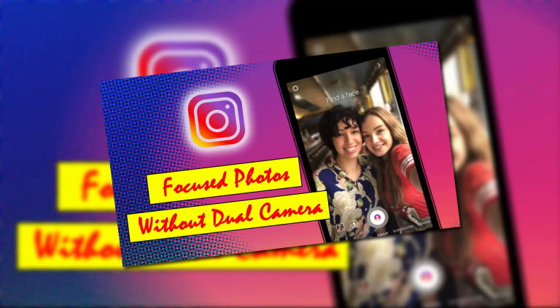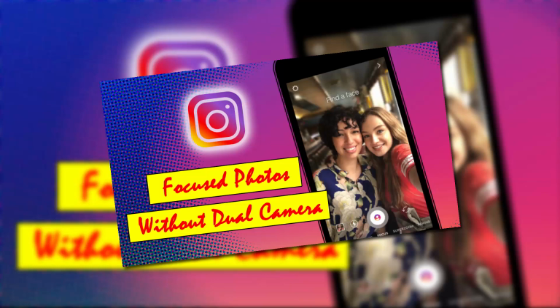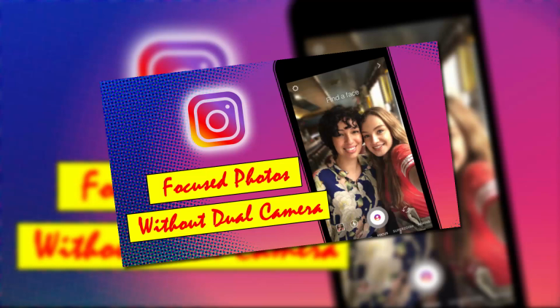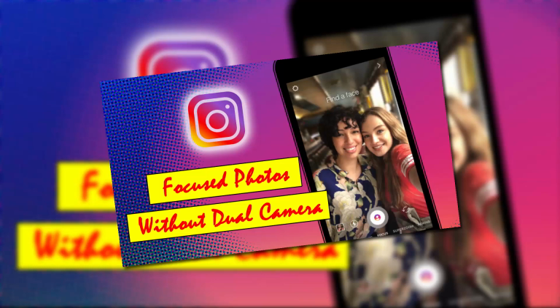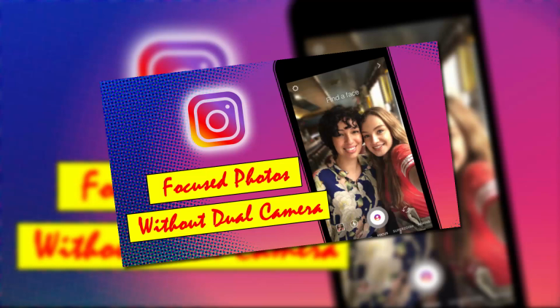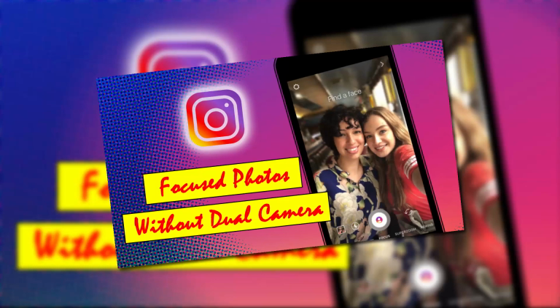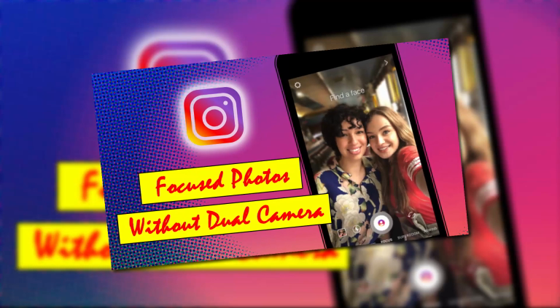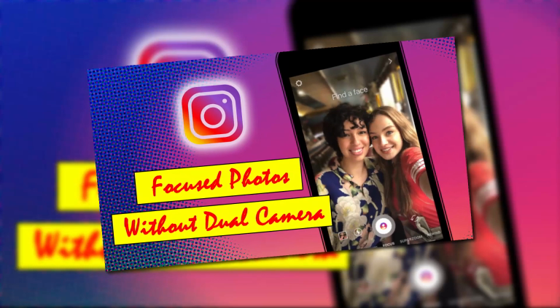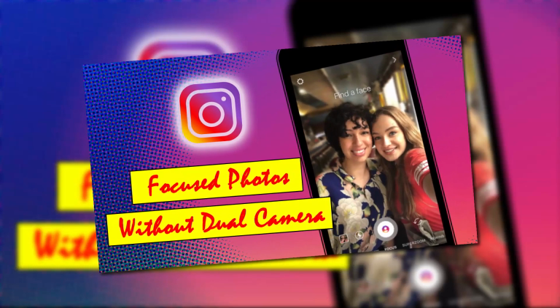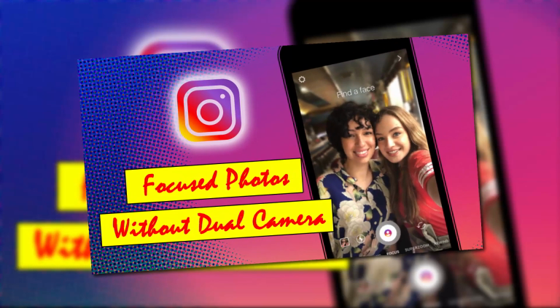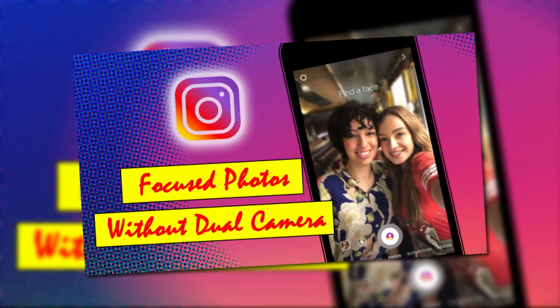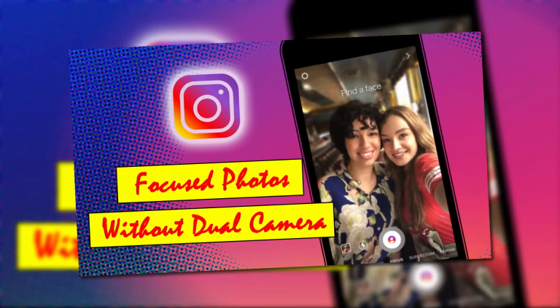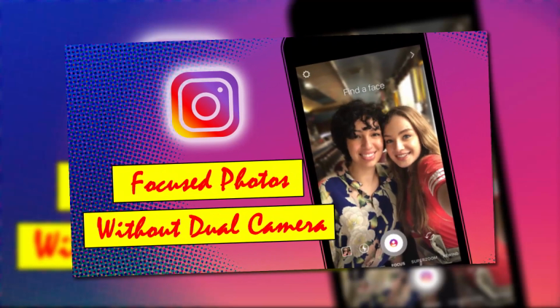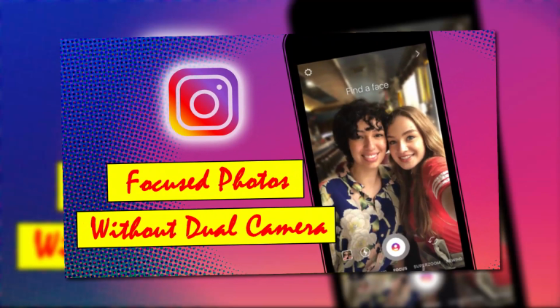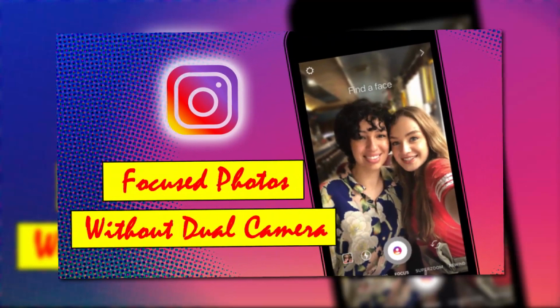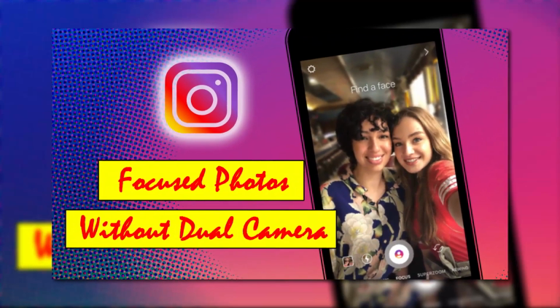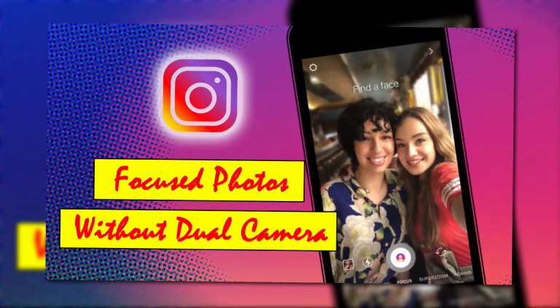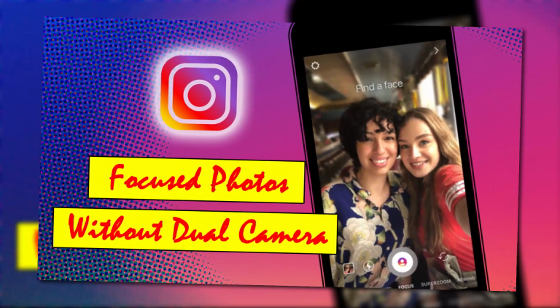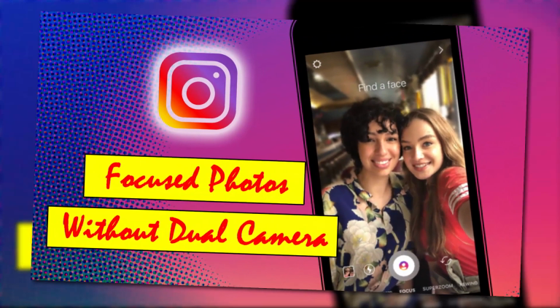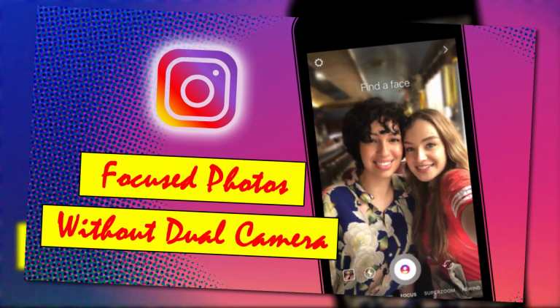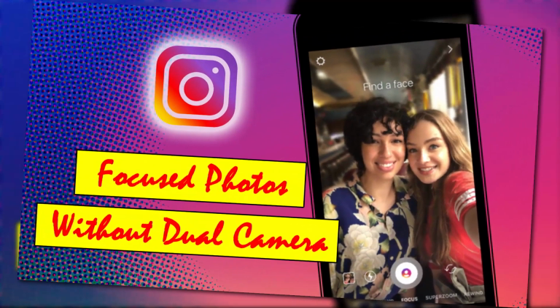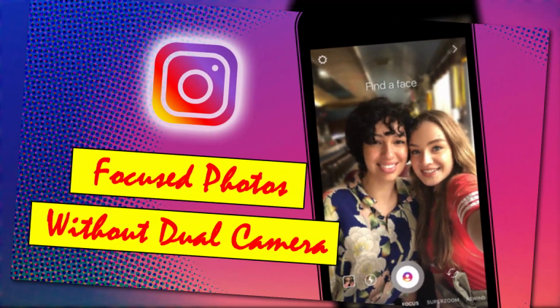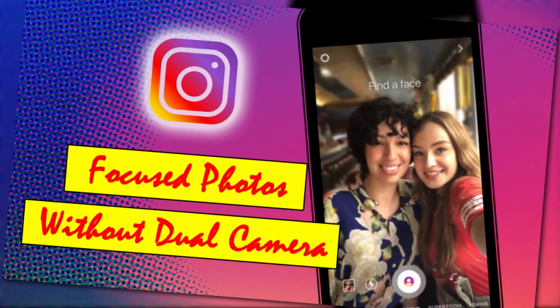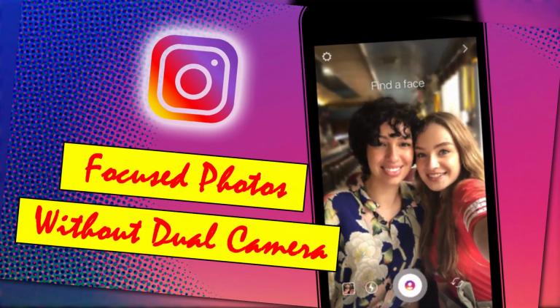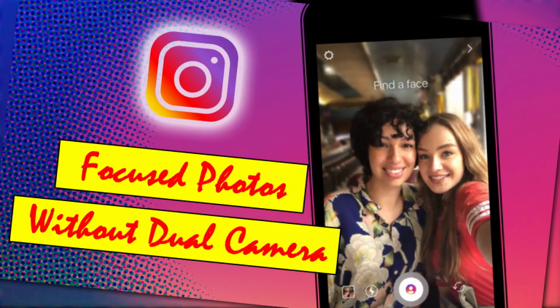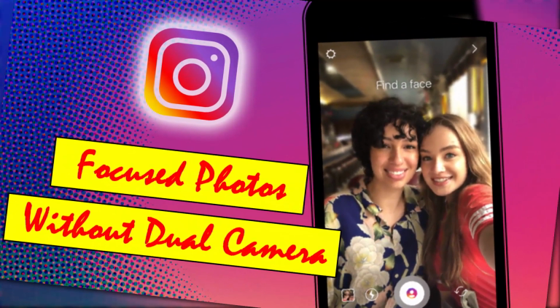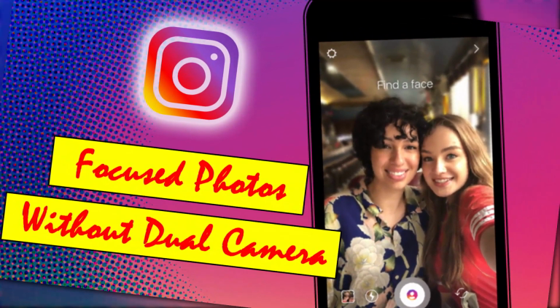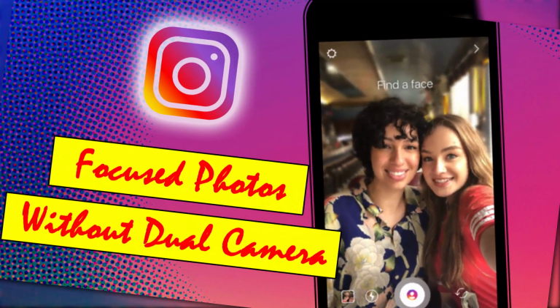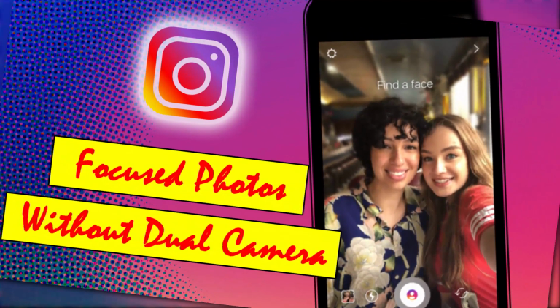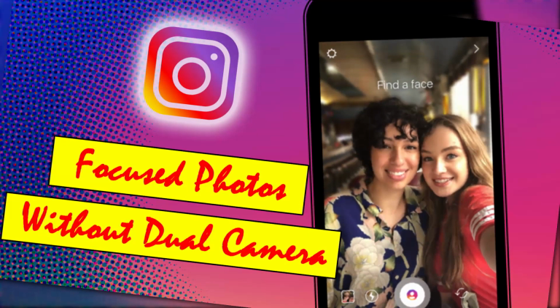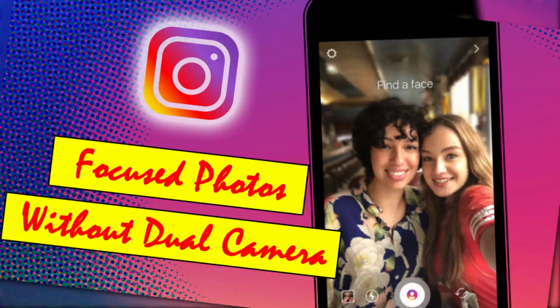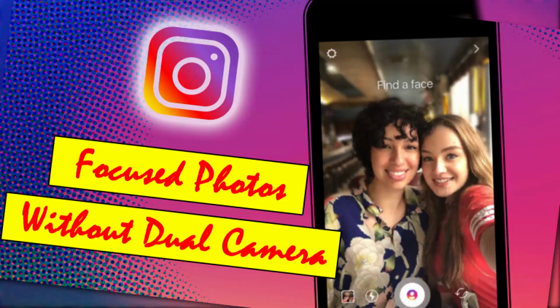Instagram introduced focused photos without dual camera. Let's check it out.